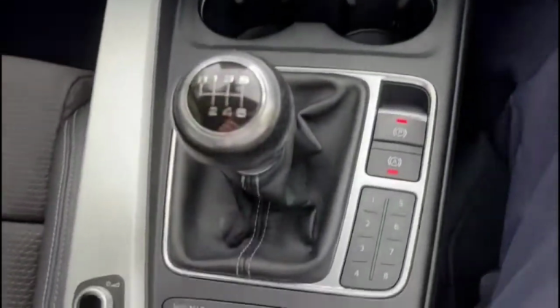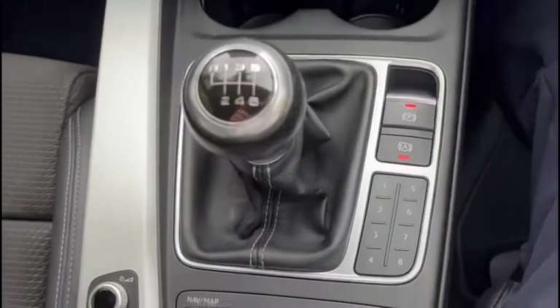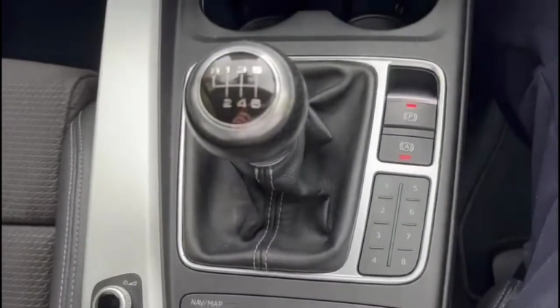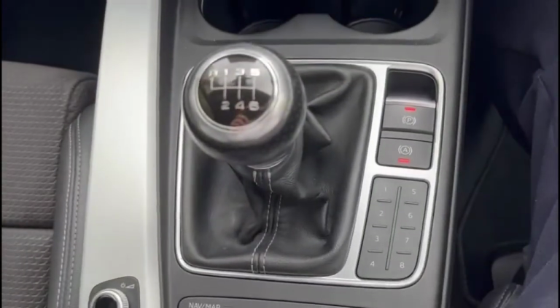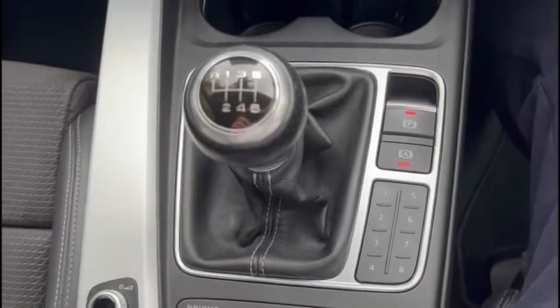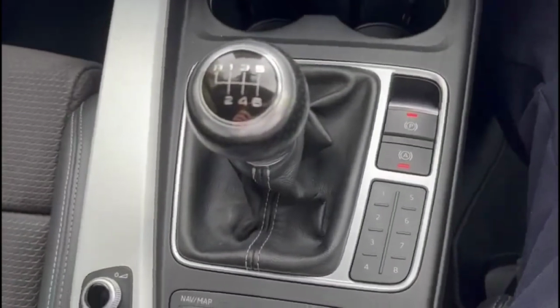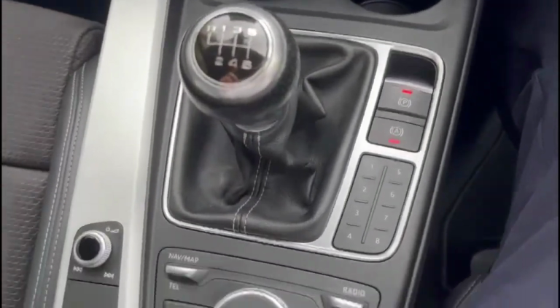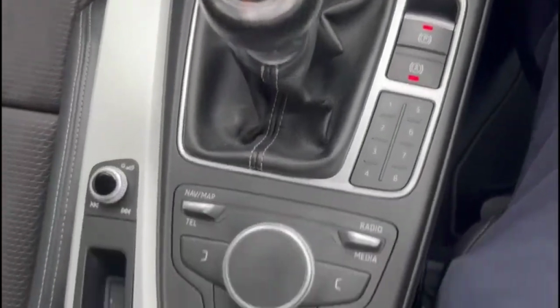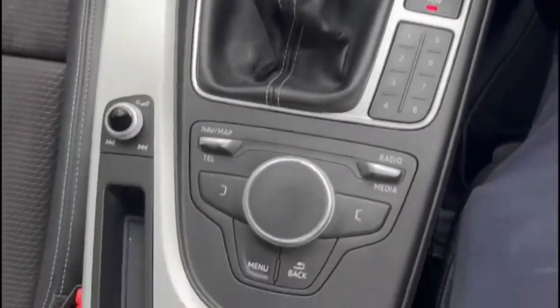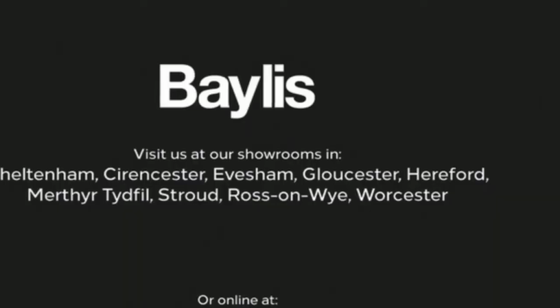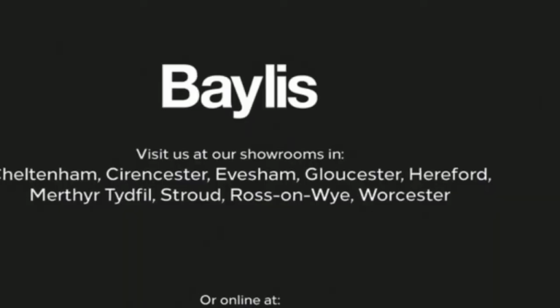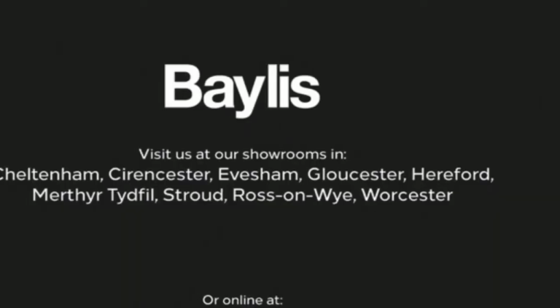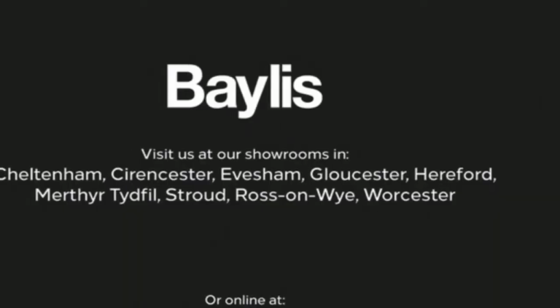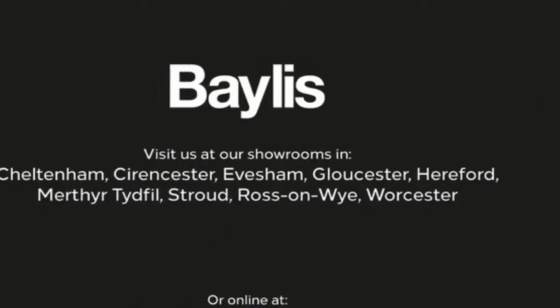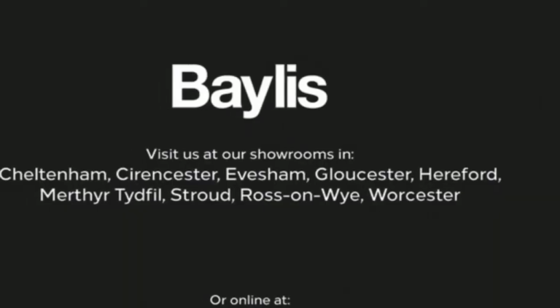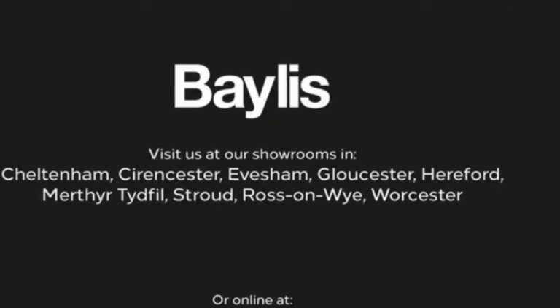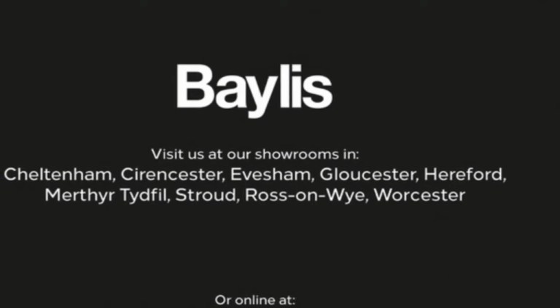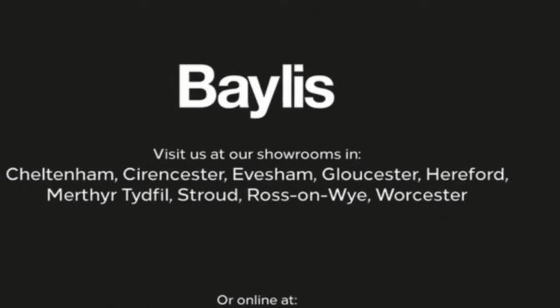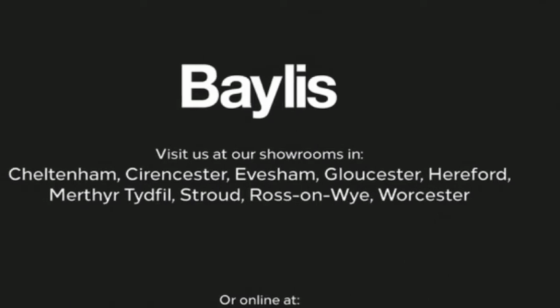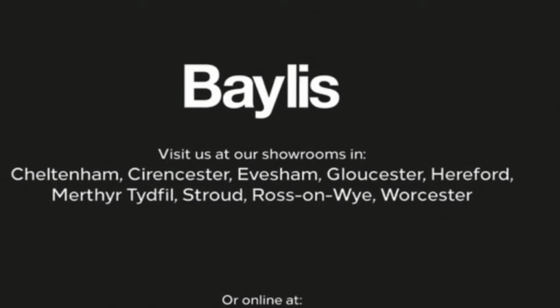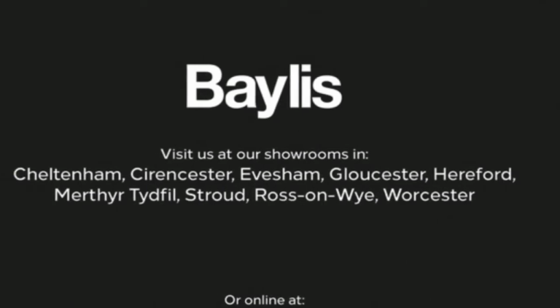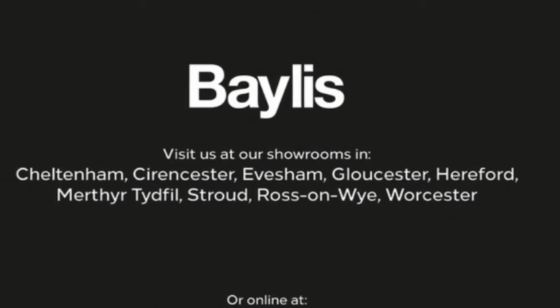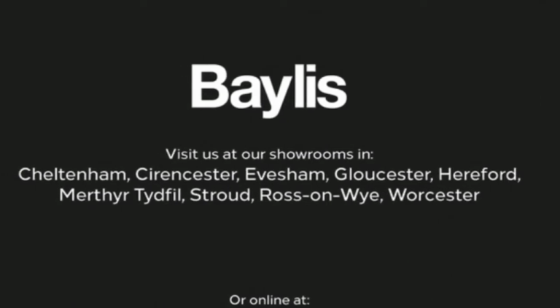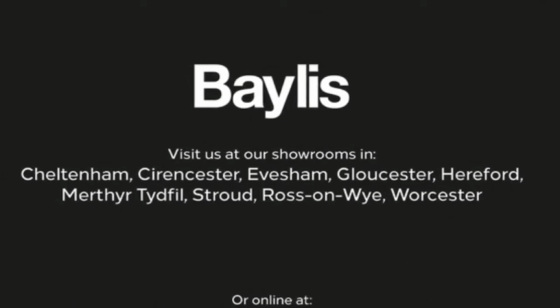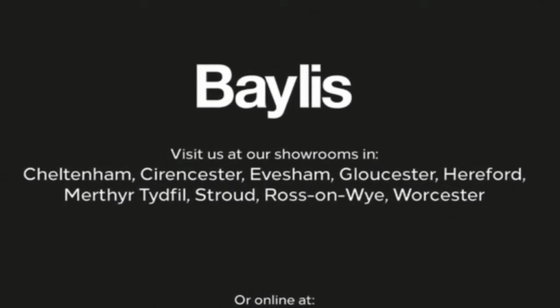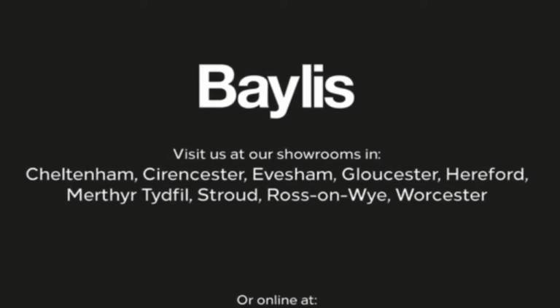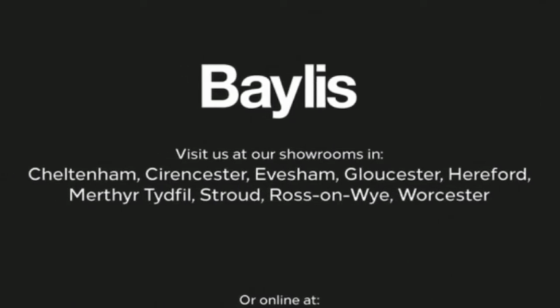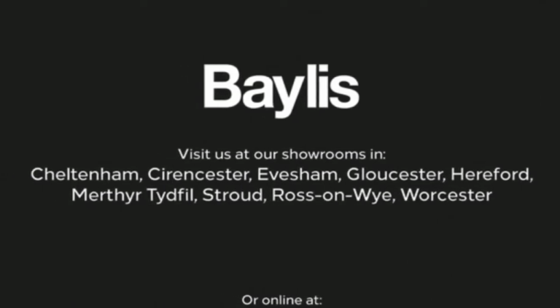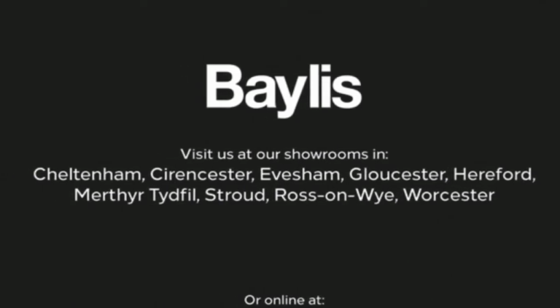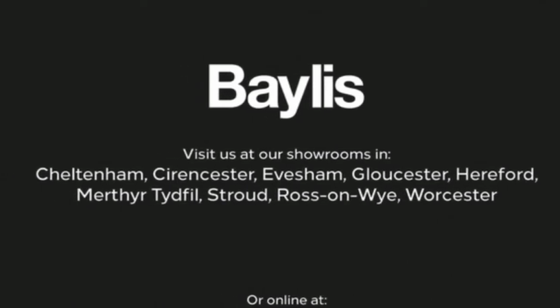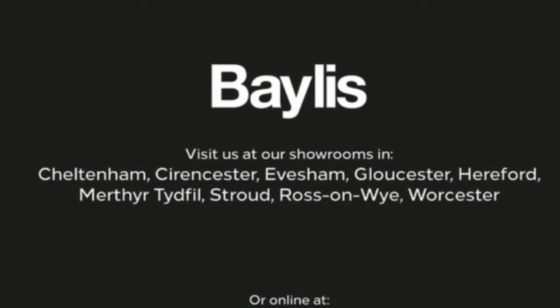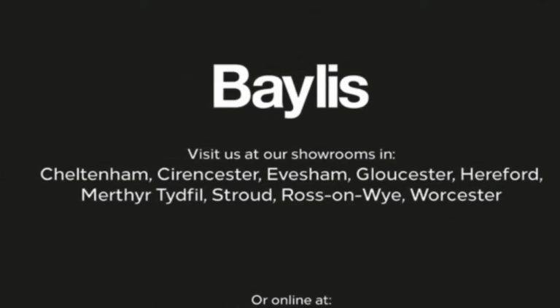6-speed manual gearbox as well. If you're interested in this vehicle then please give us a call at Bayless Vauxhall.